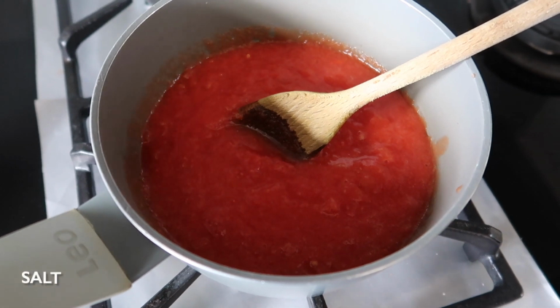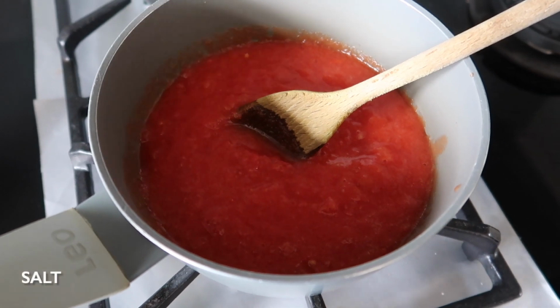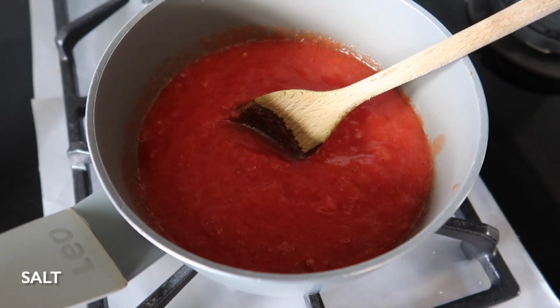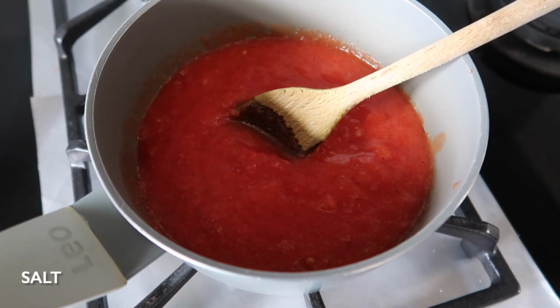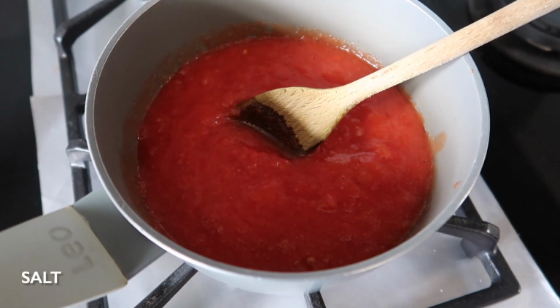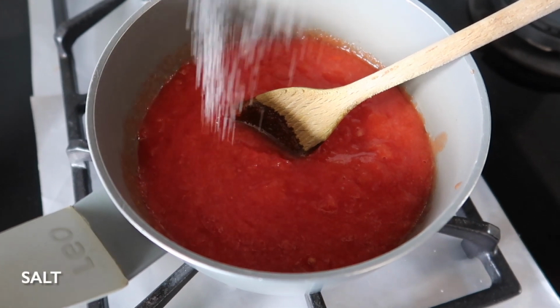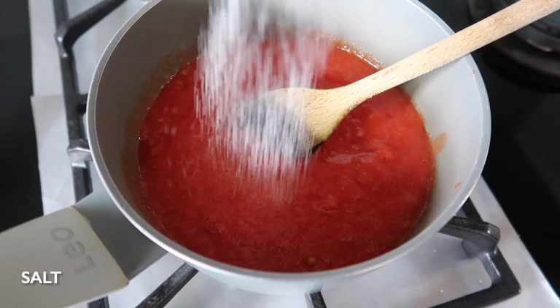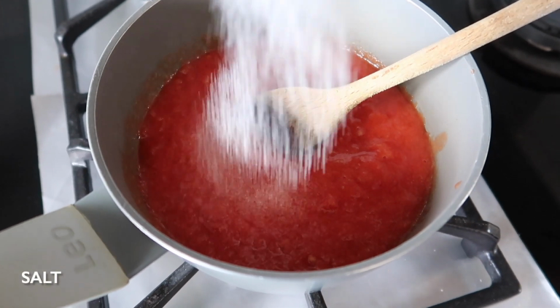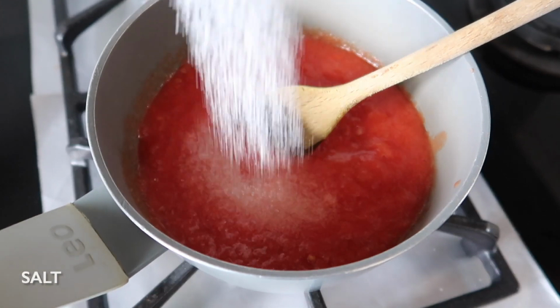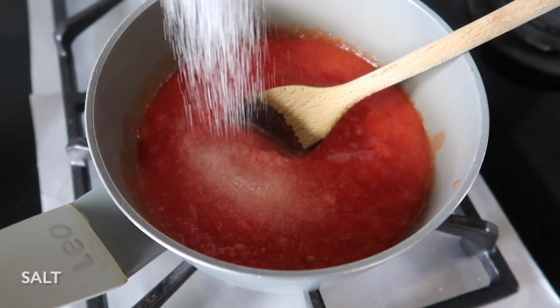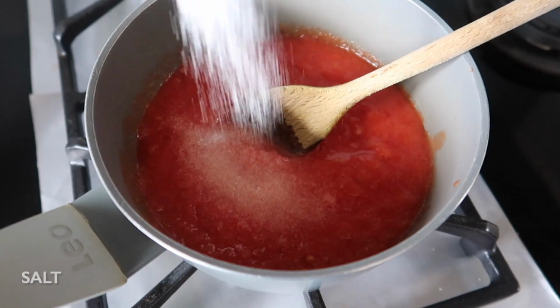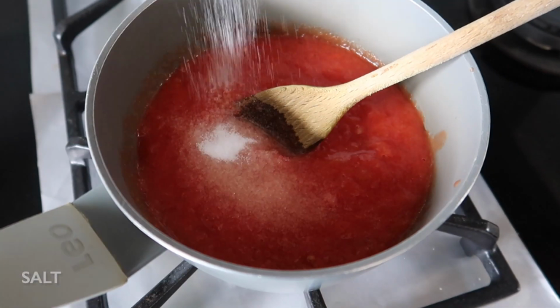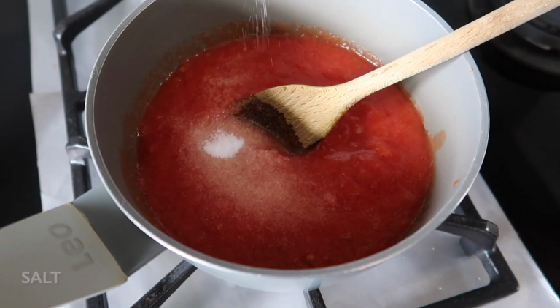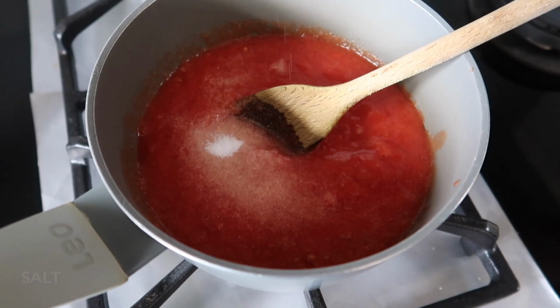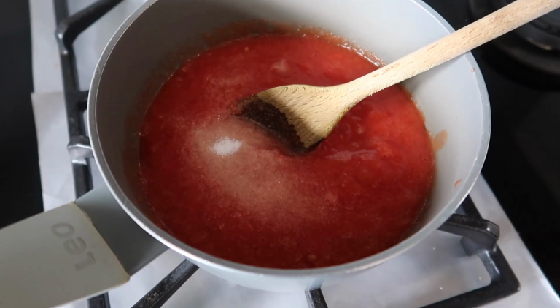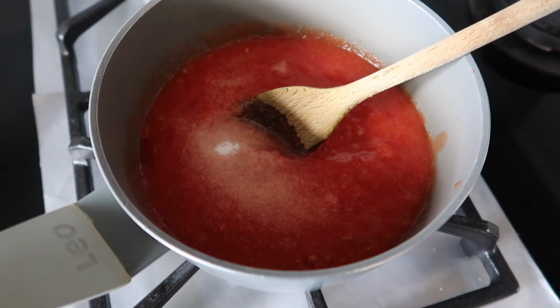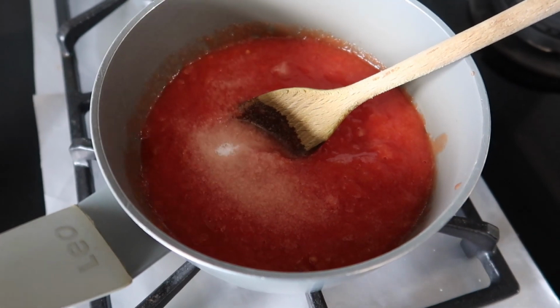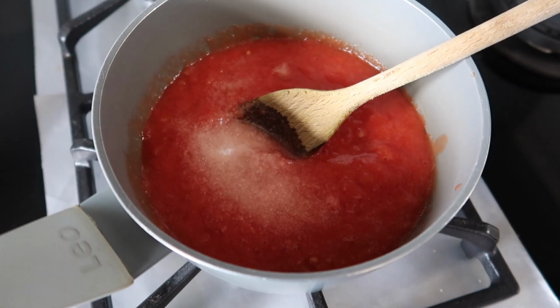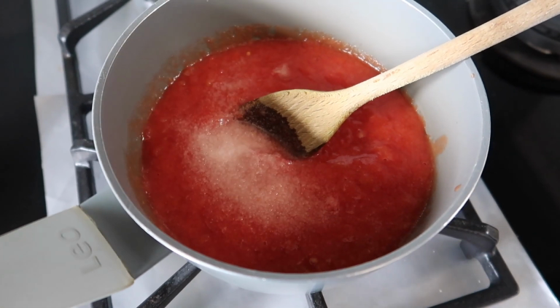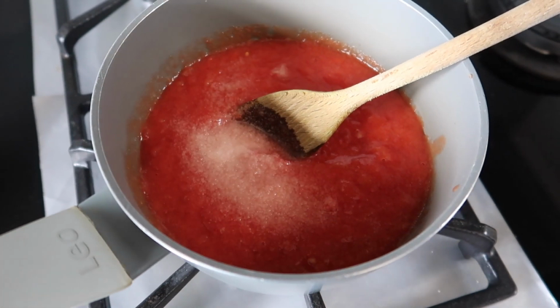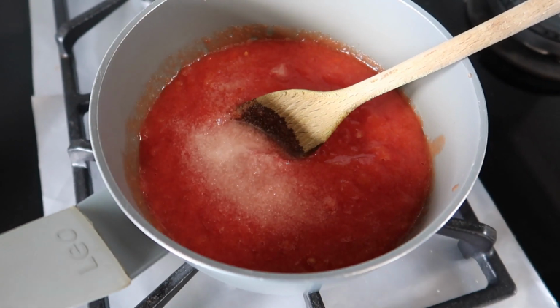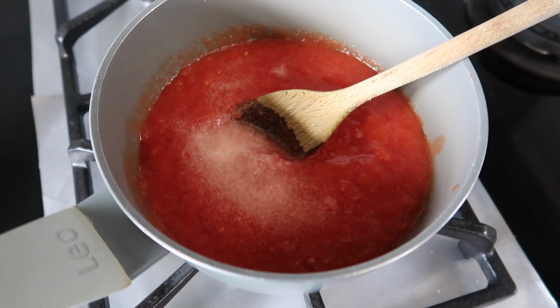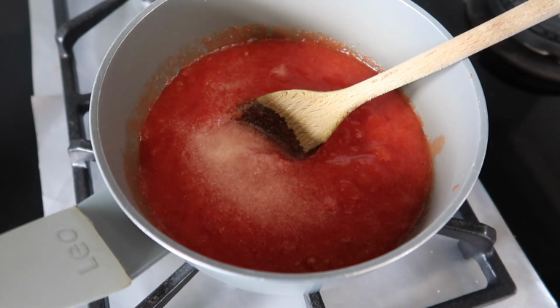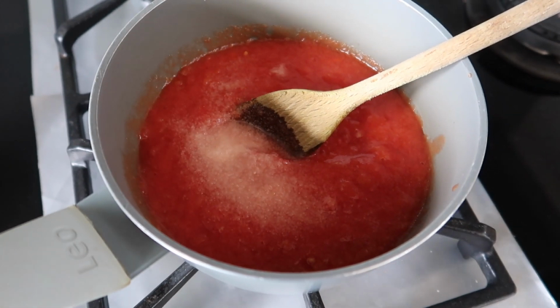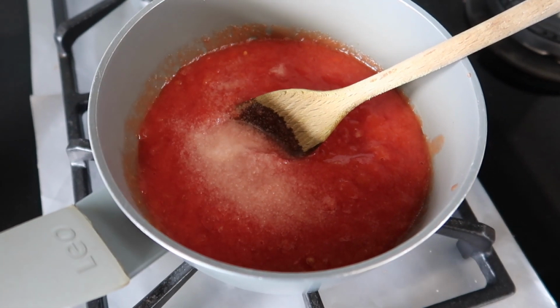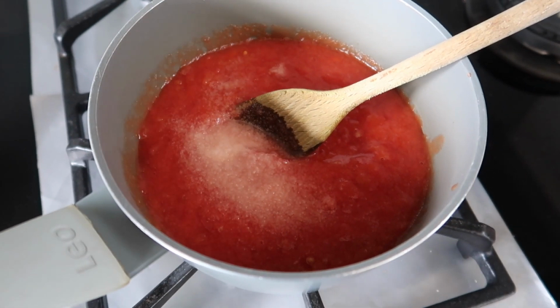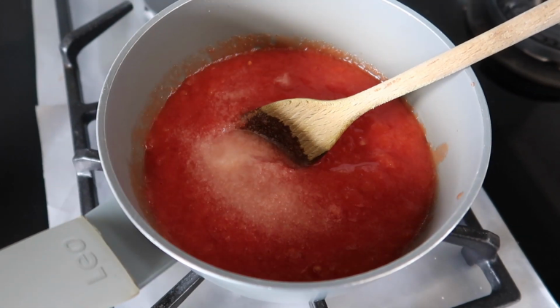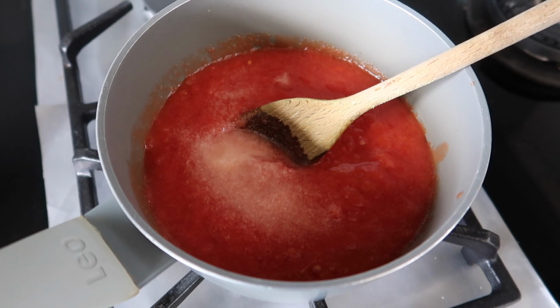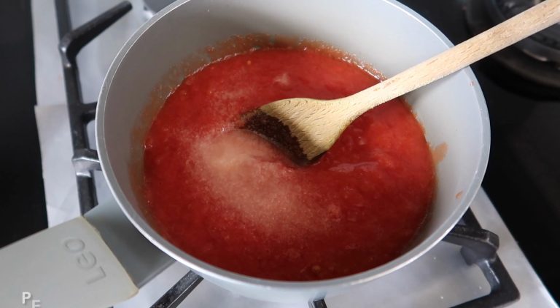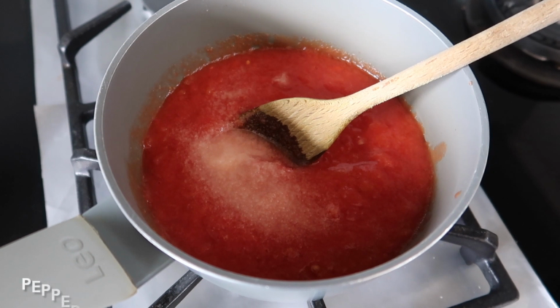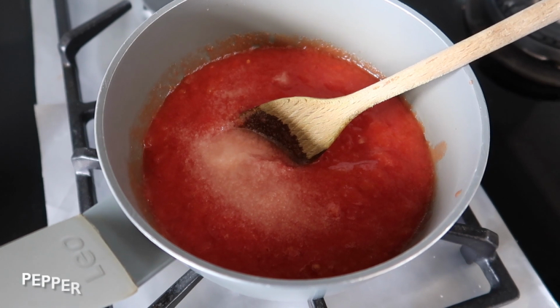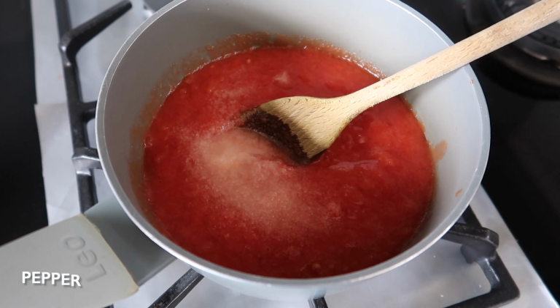Once you've blended your tomatoes, pour into a small saucepan on a low to medium heat and add your salt and pepper.